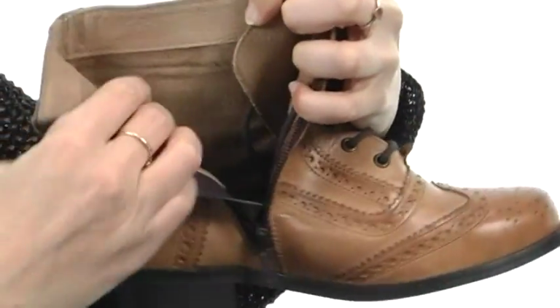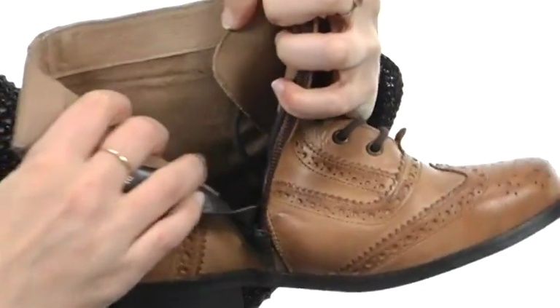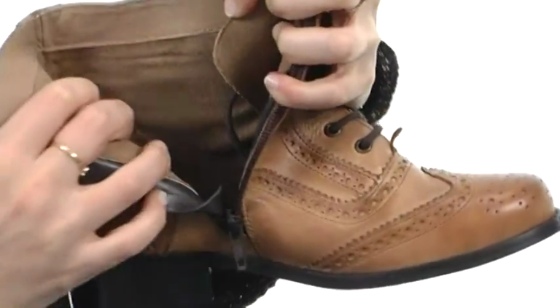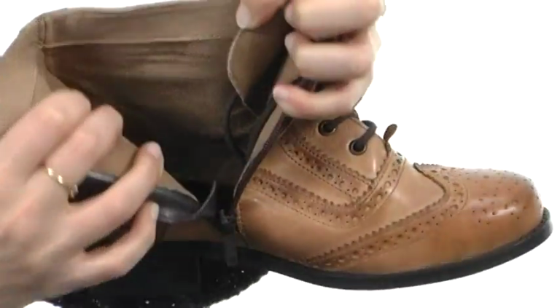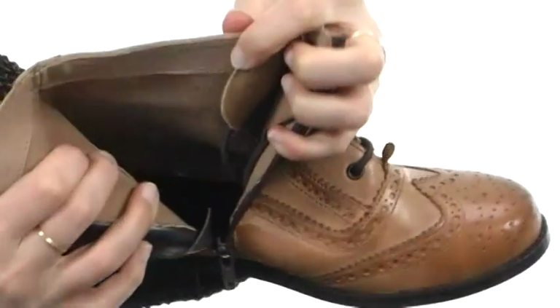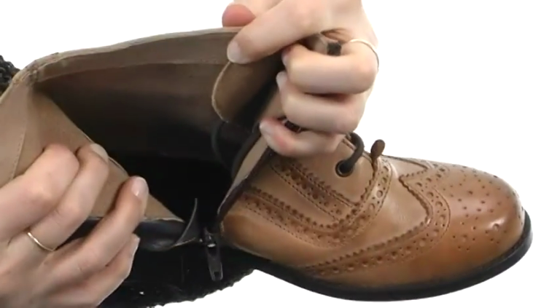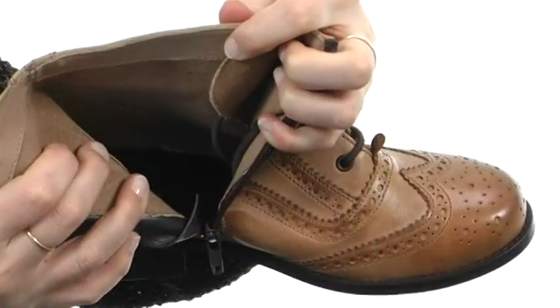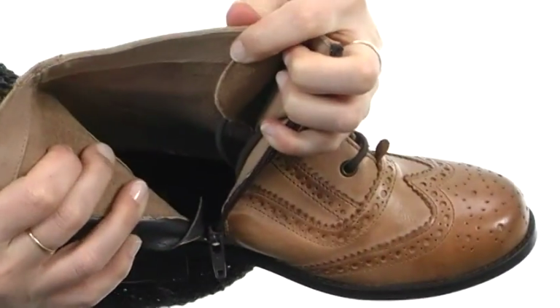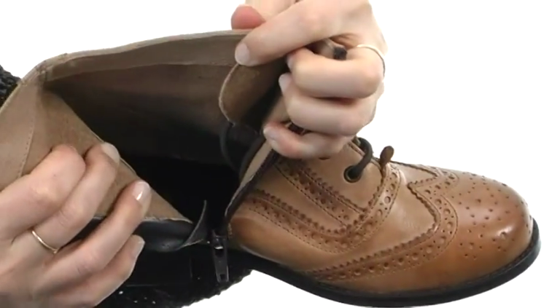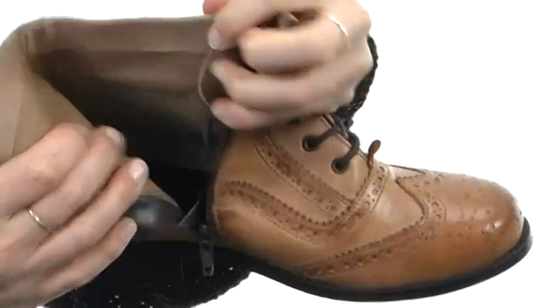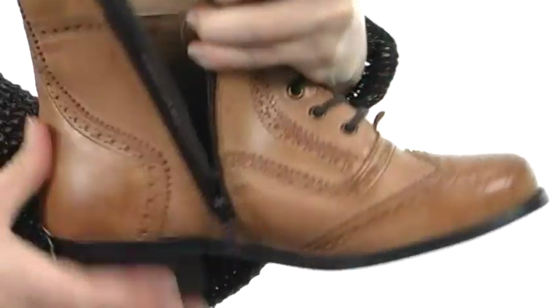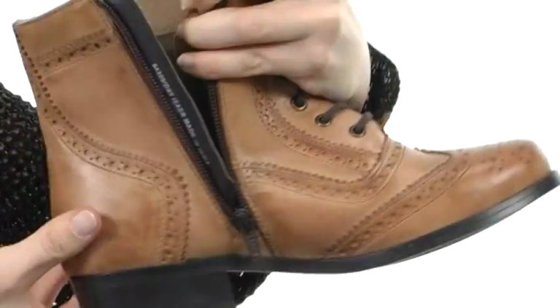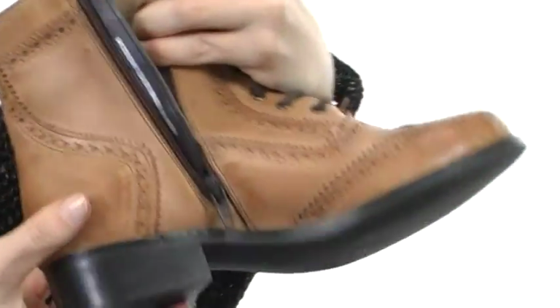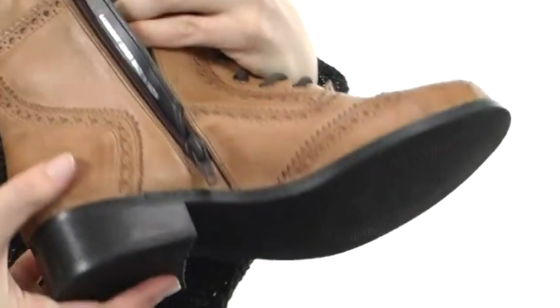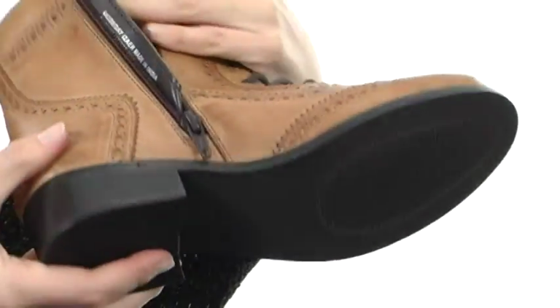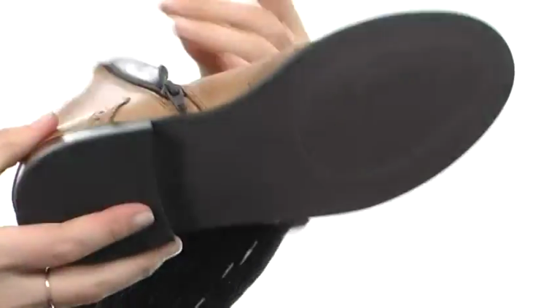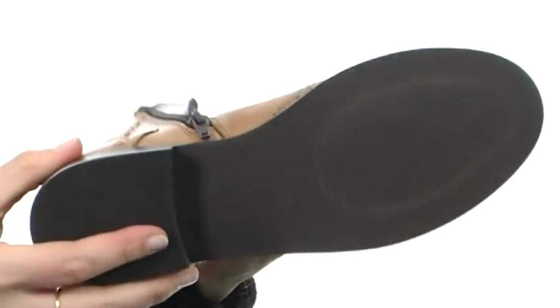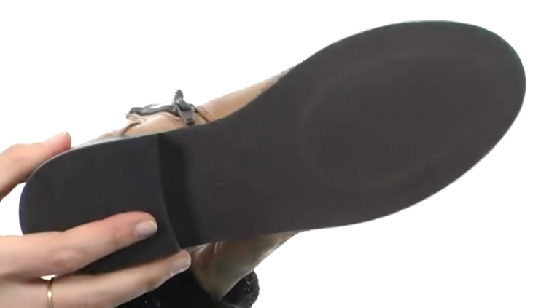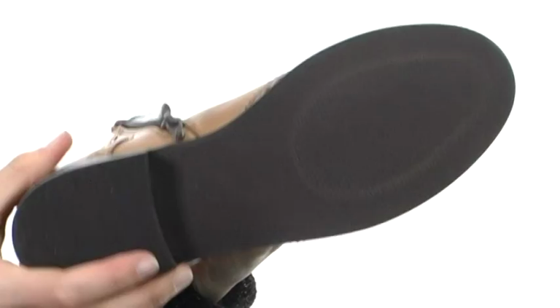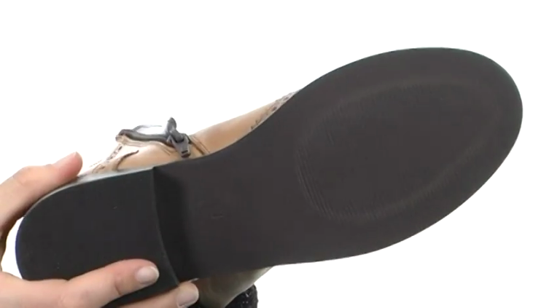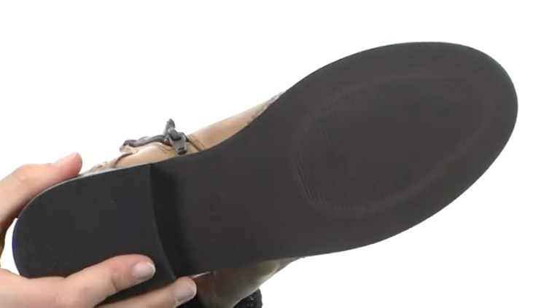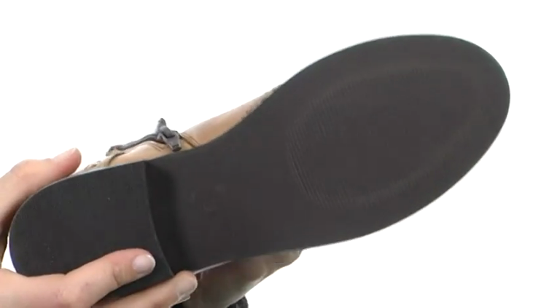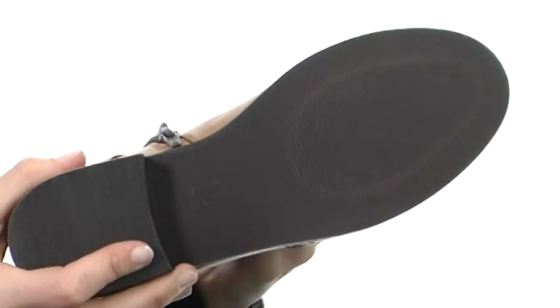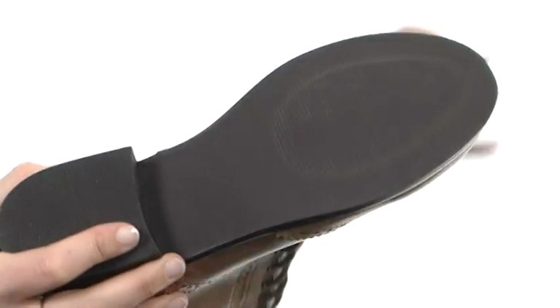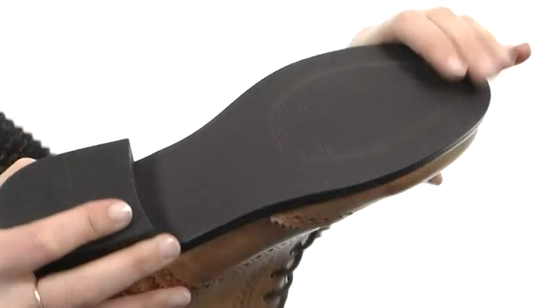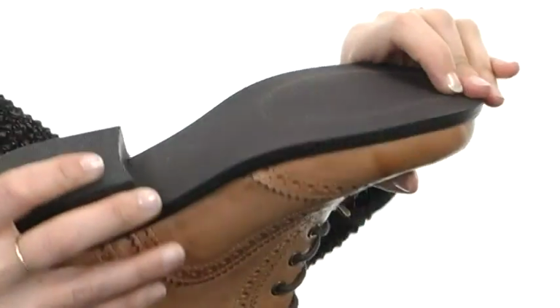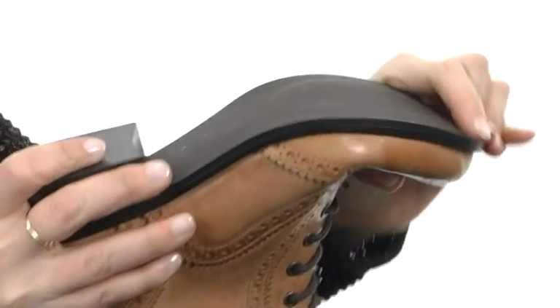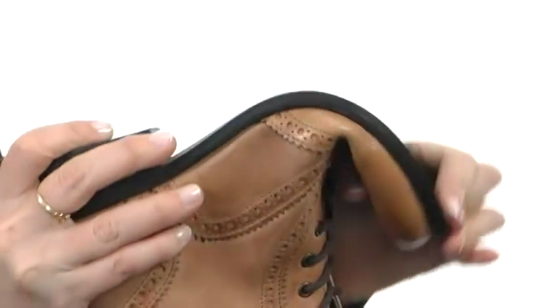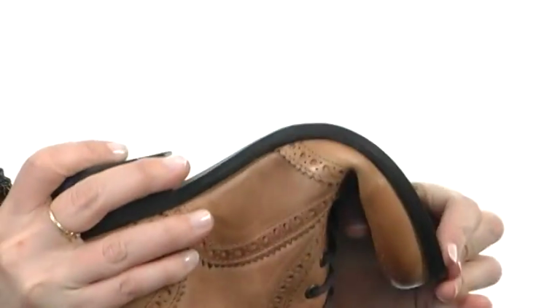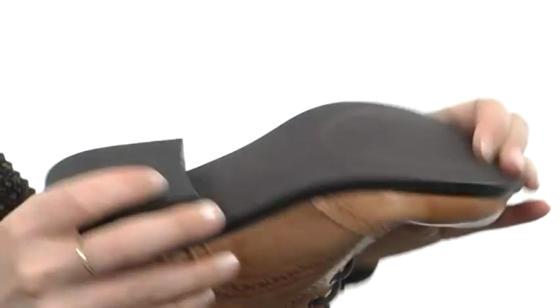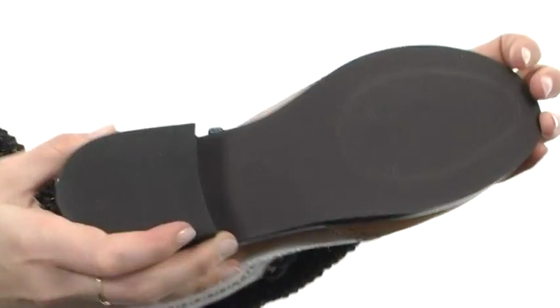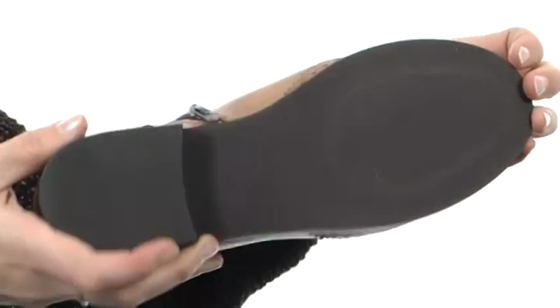It's lined on the interior for comfort next to the skin, with cushioning in the footbed. The outsole is lightweight, textured, and flexible.